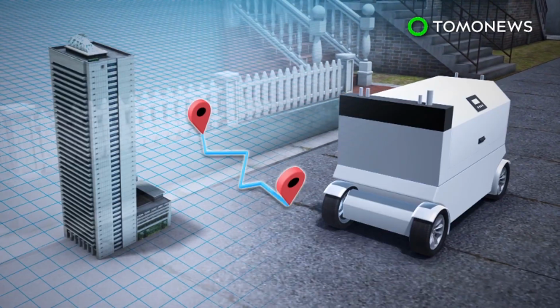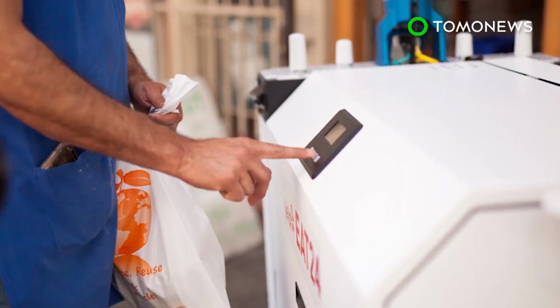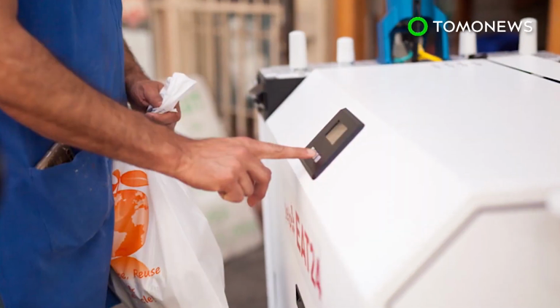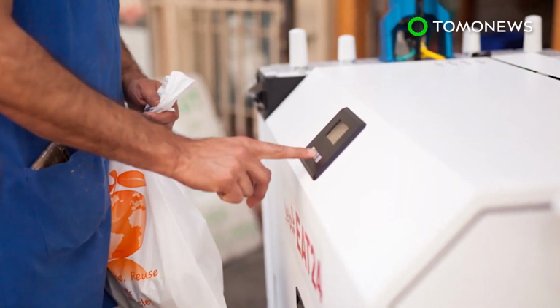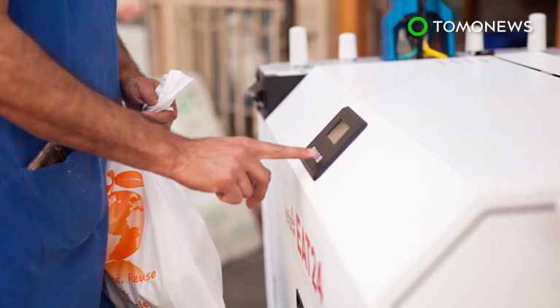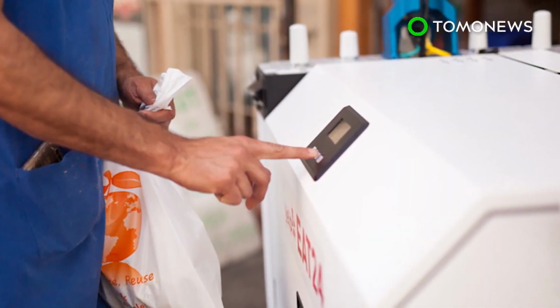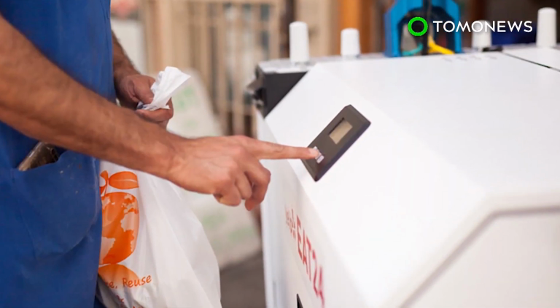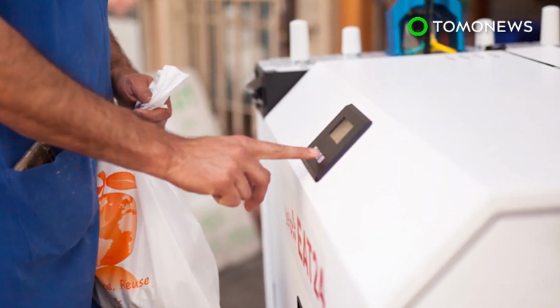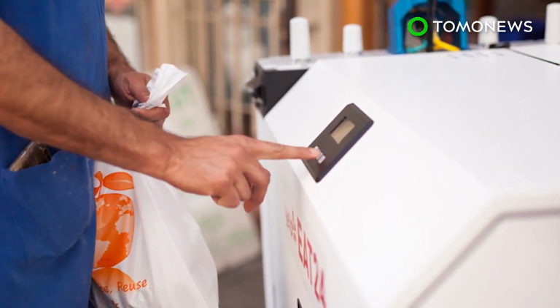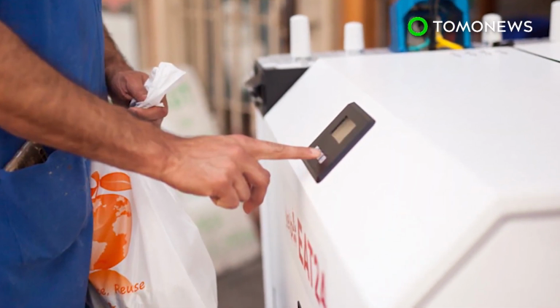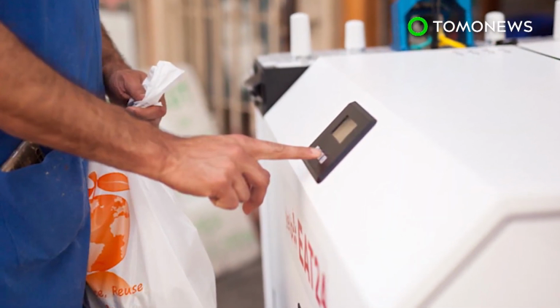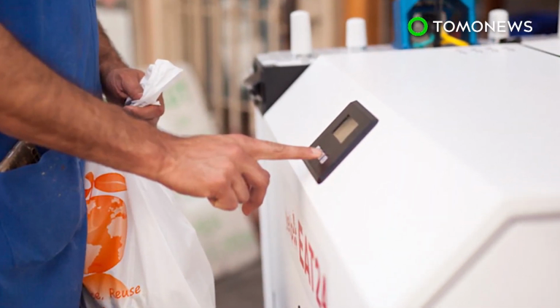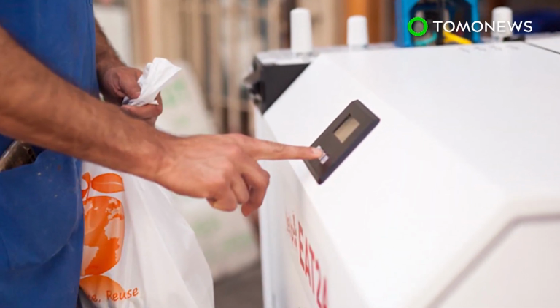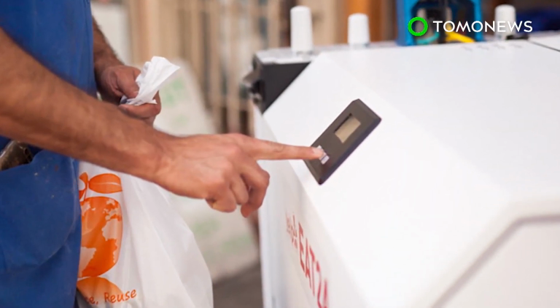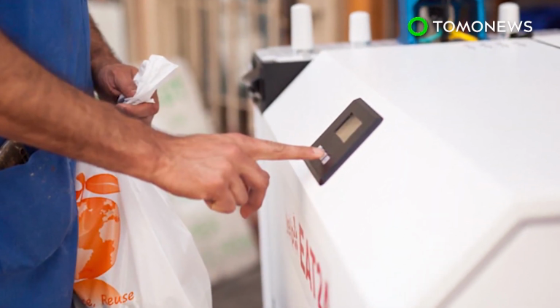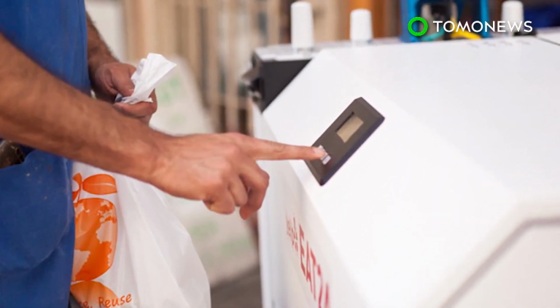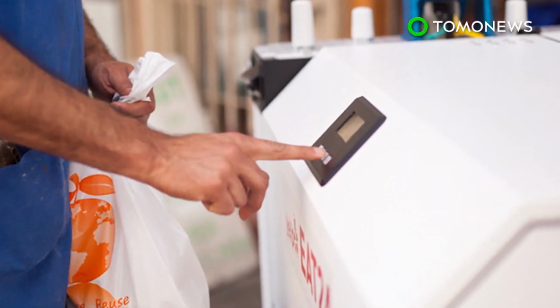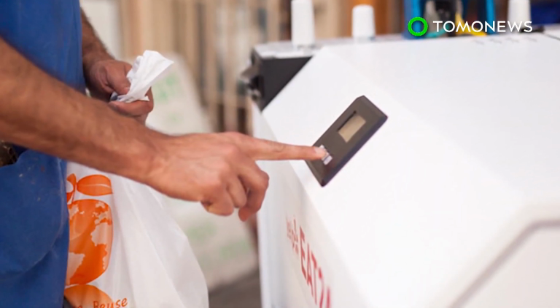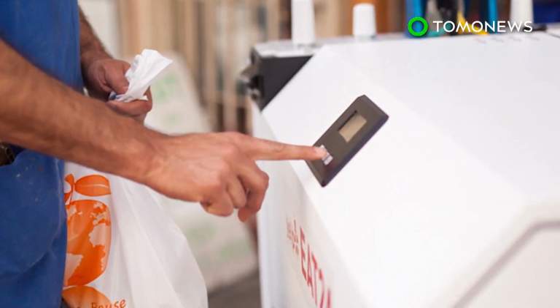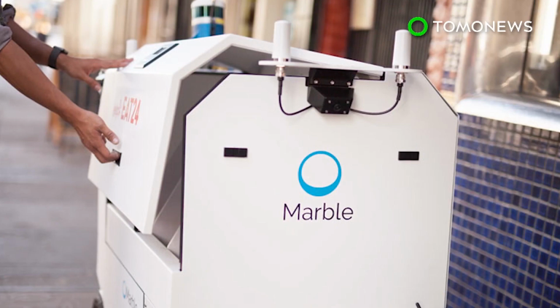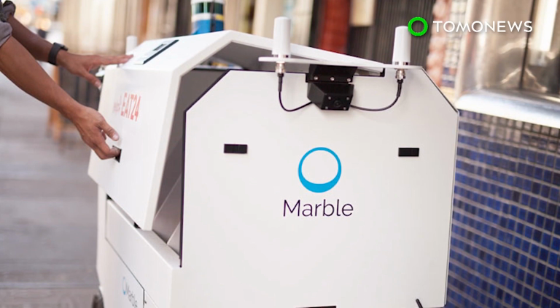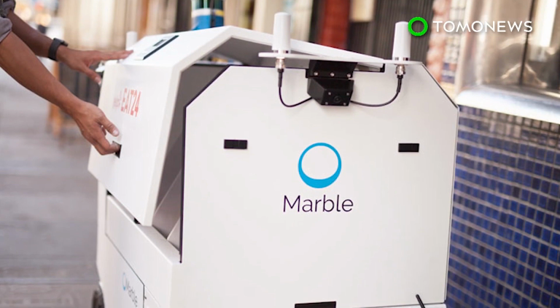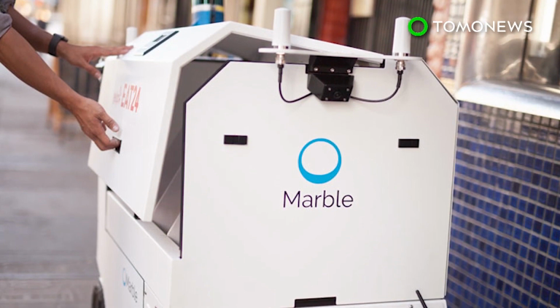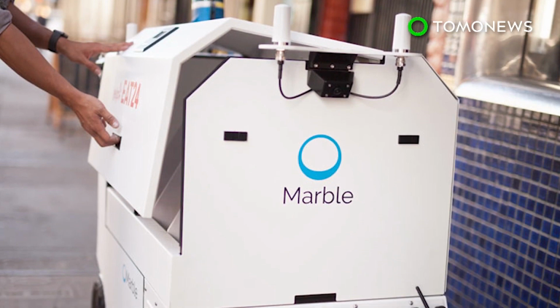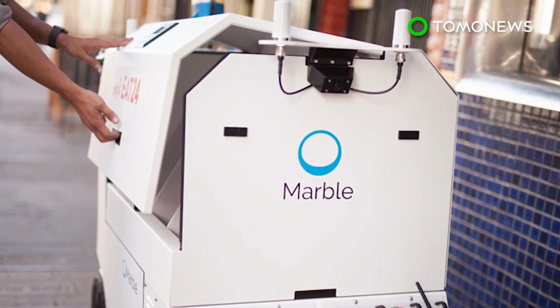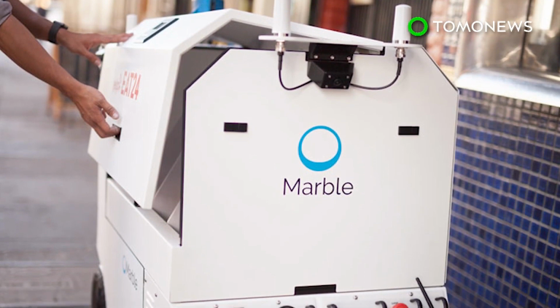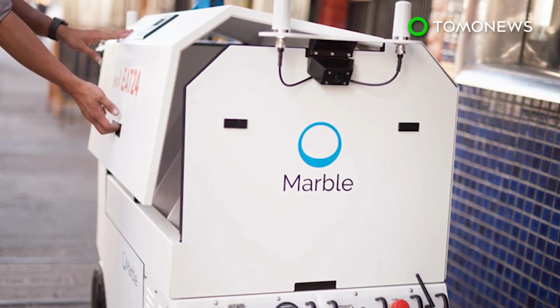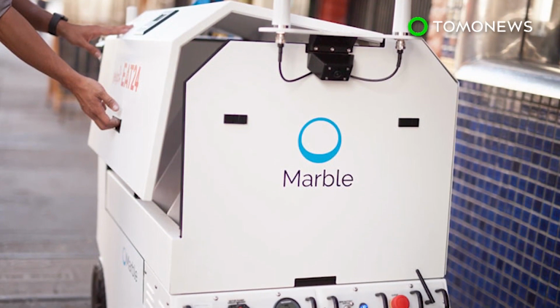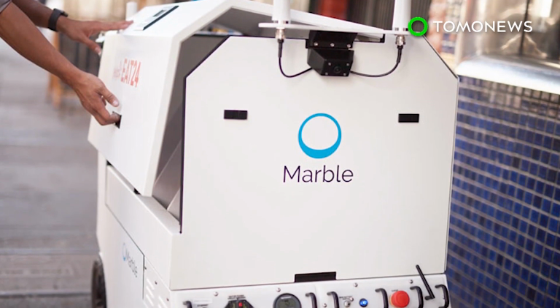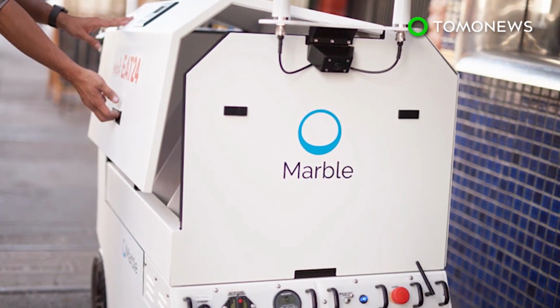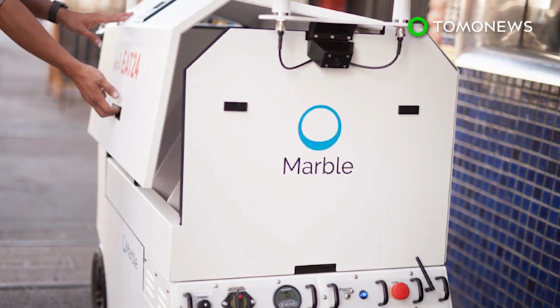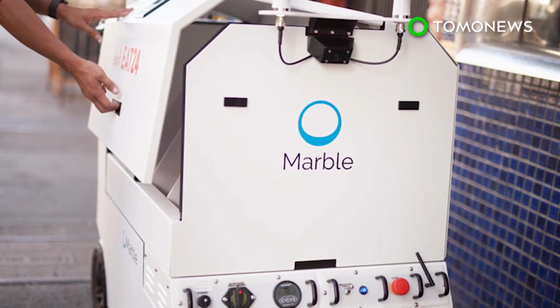The startup company says the robot can be used to deliver groceries, pharmaceutical products, and parcels in the future.